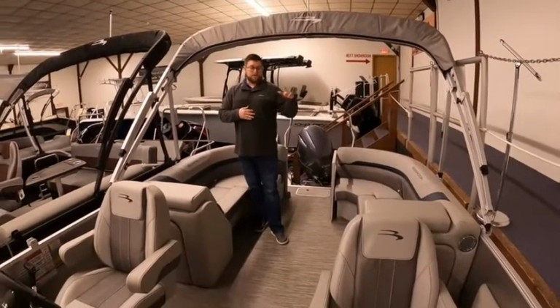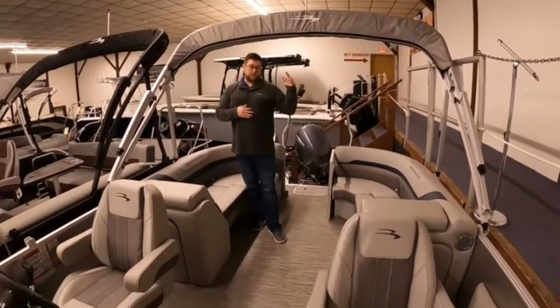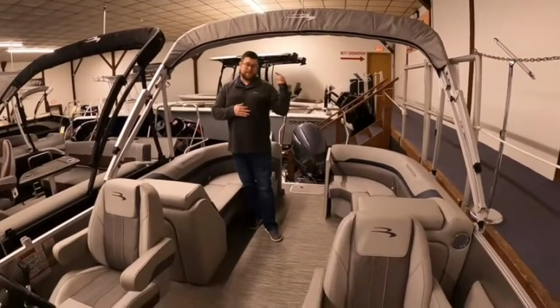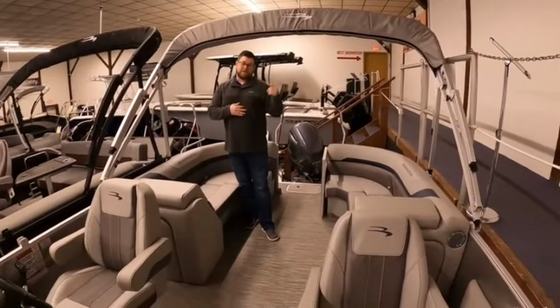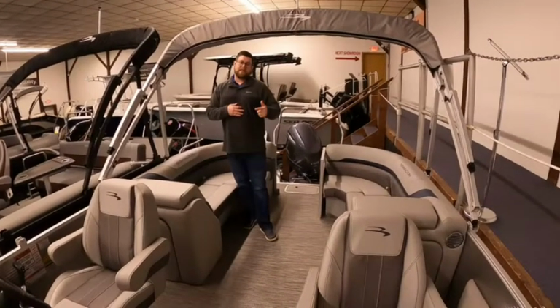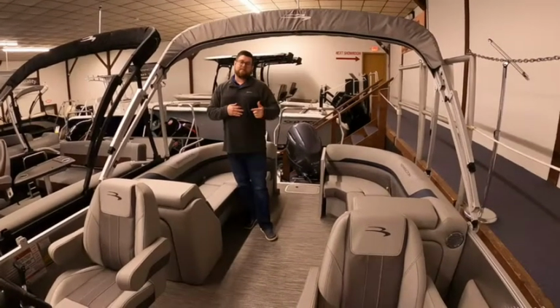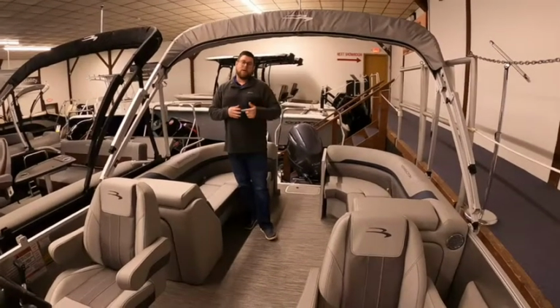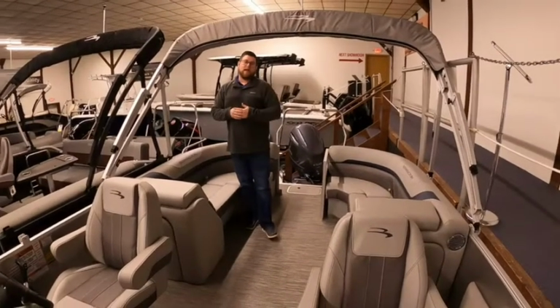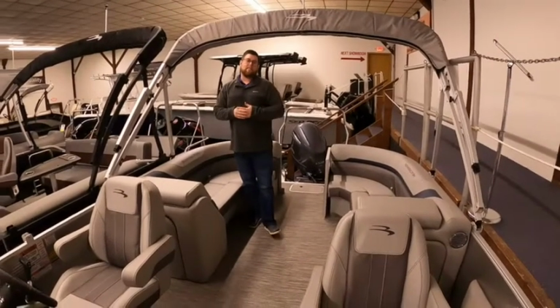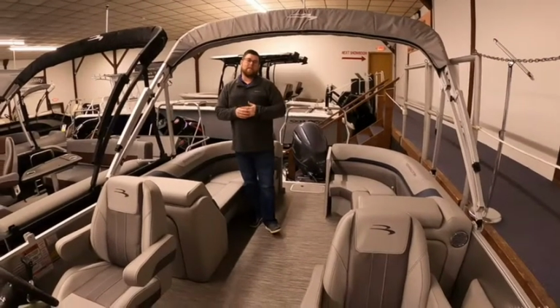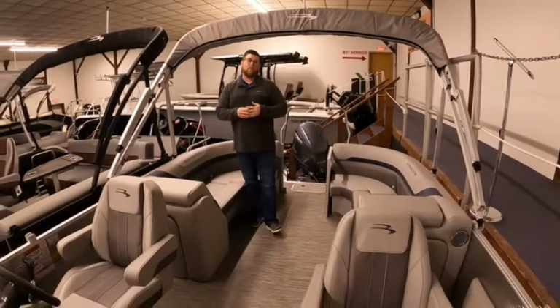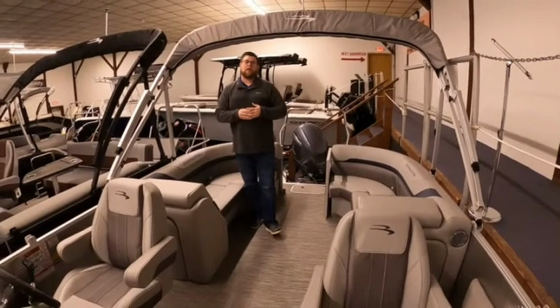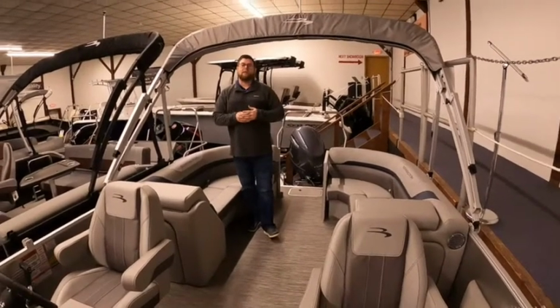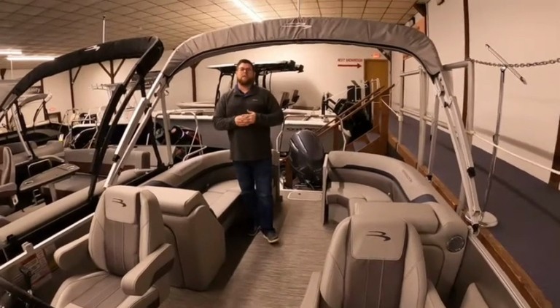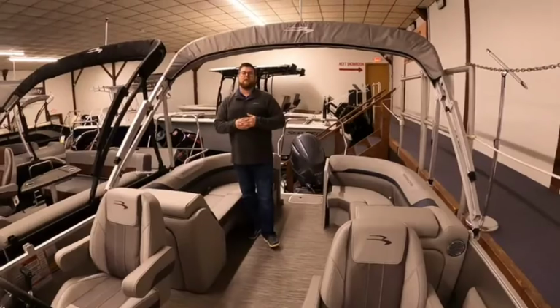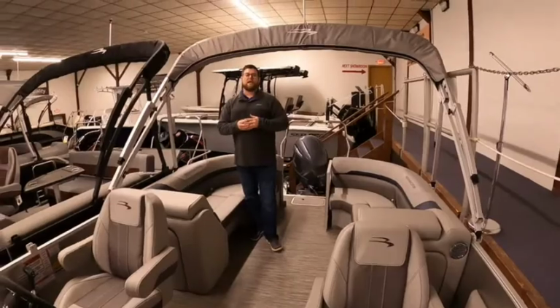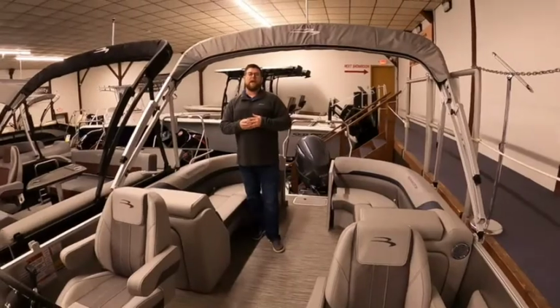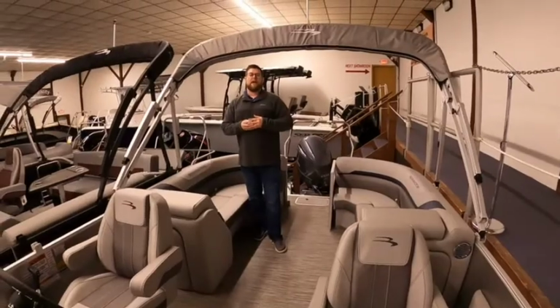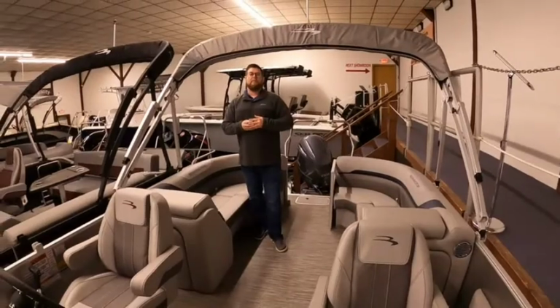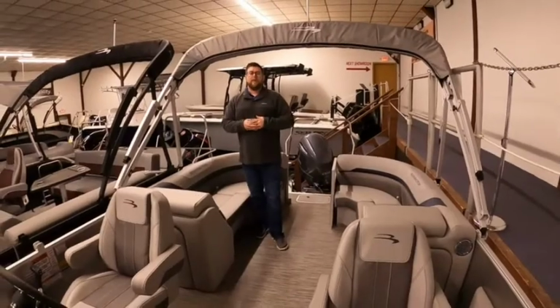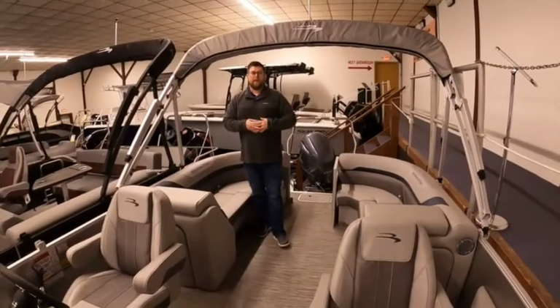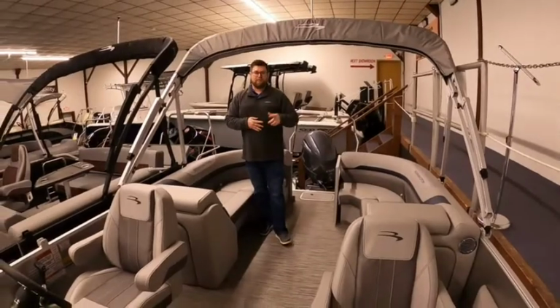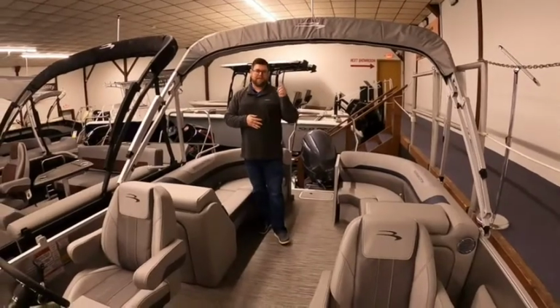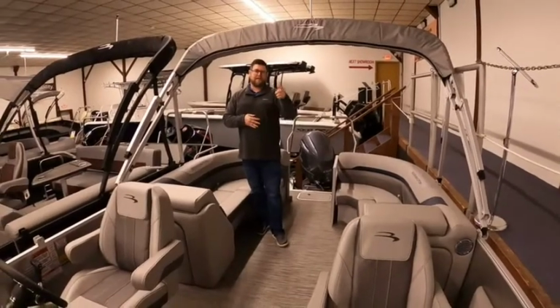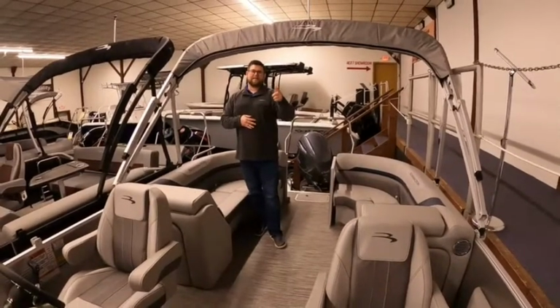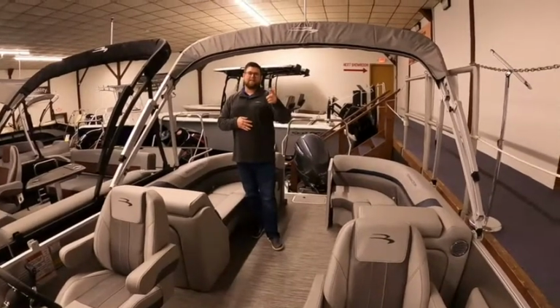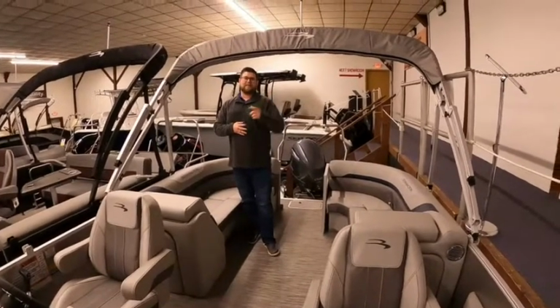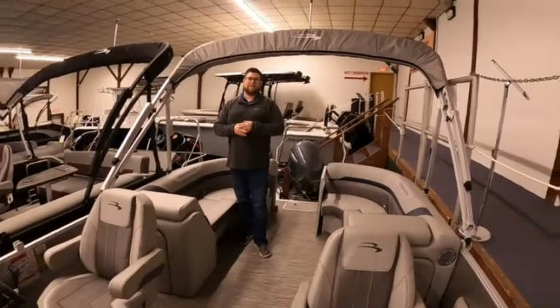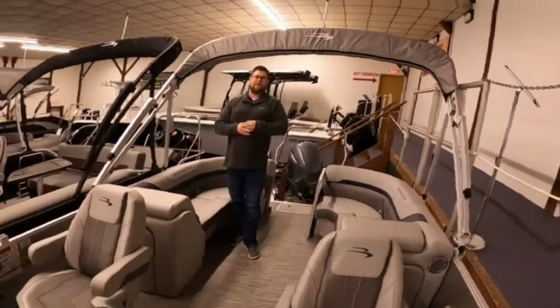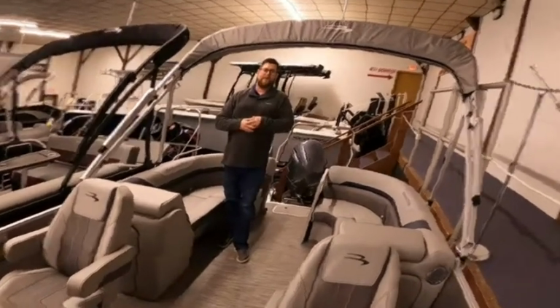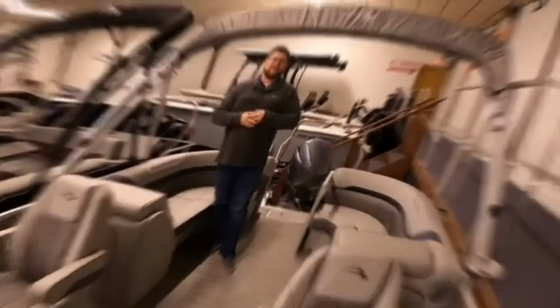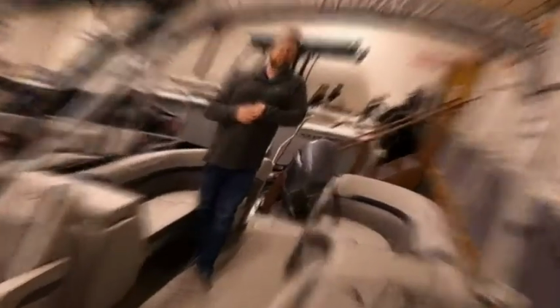You can see this boat and many more at ClemensBoats.com, and don't forget to like us on Facebook. Thanks guys.